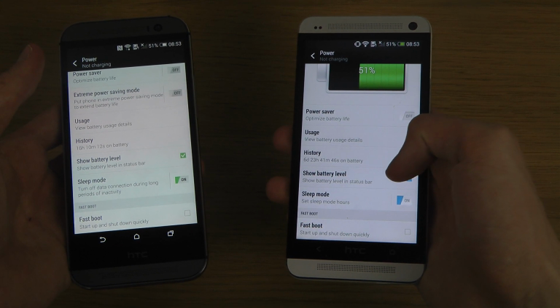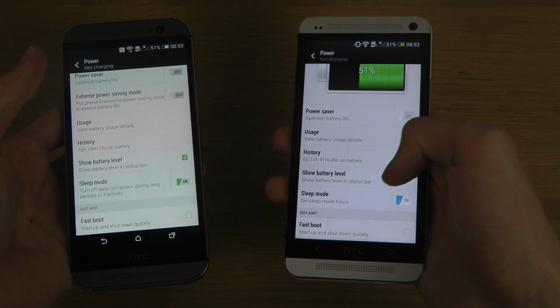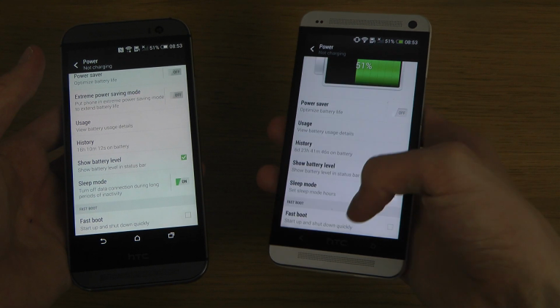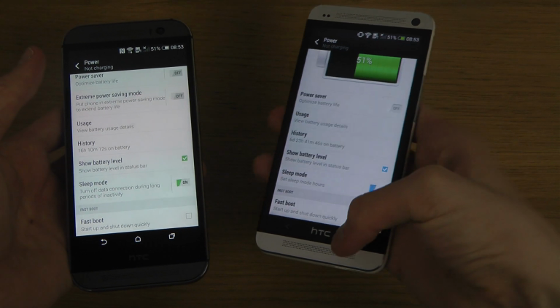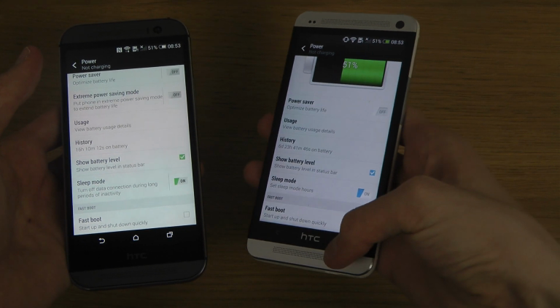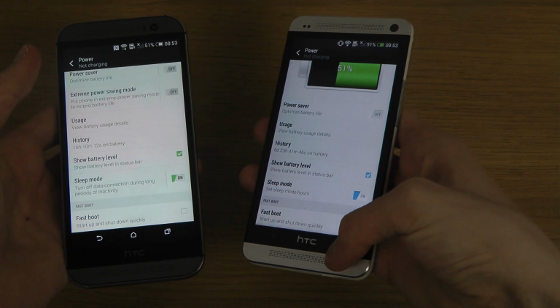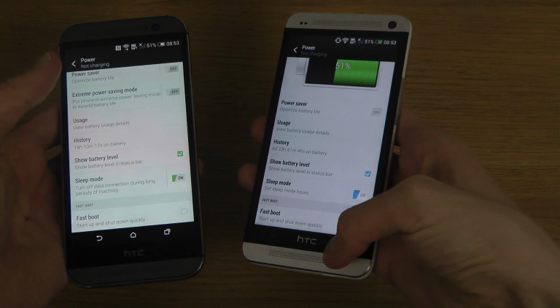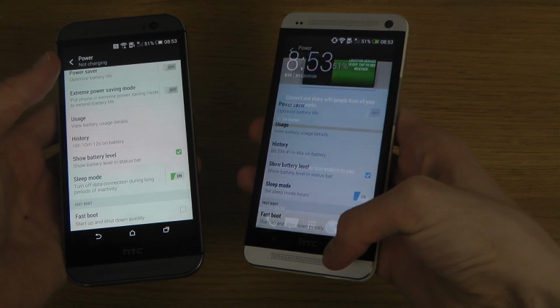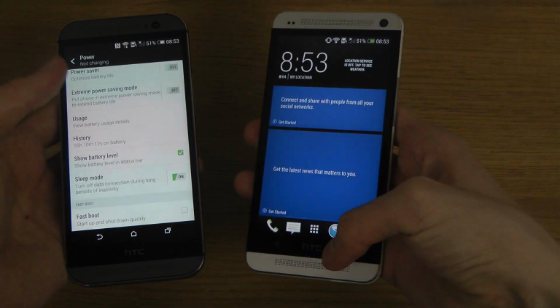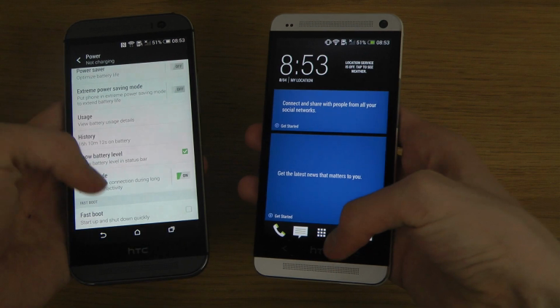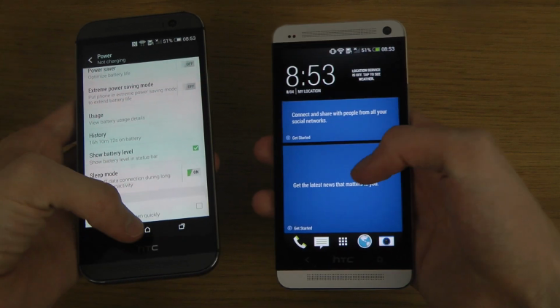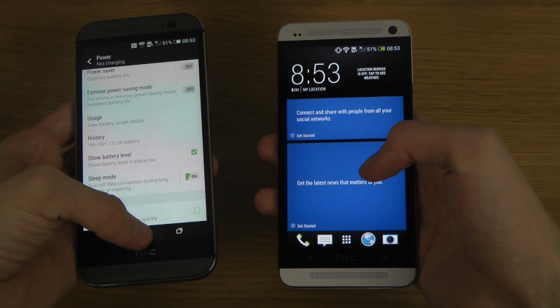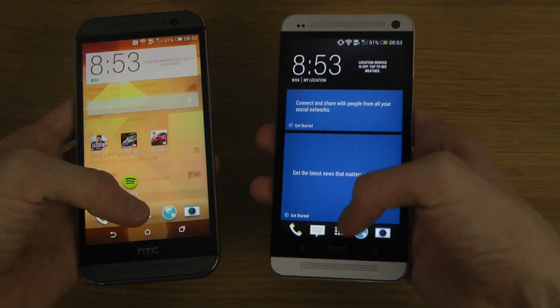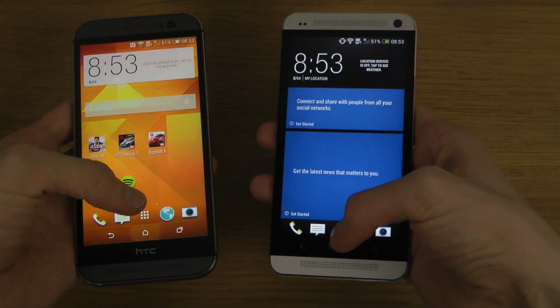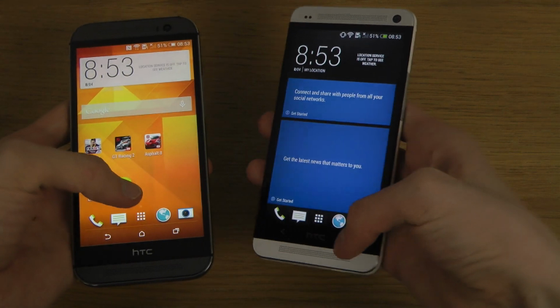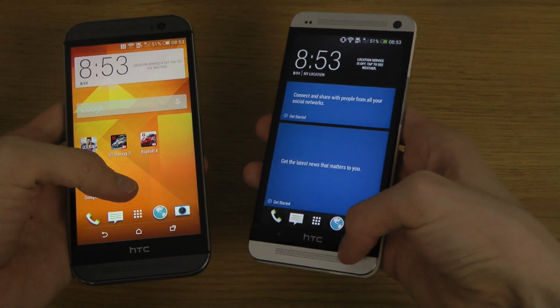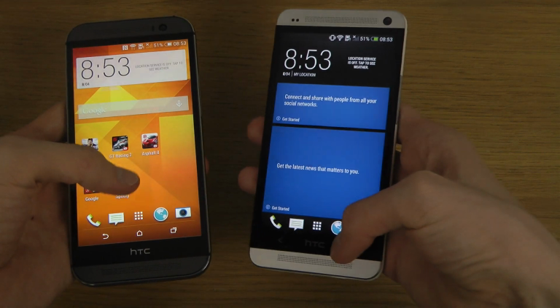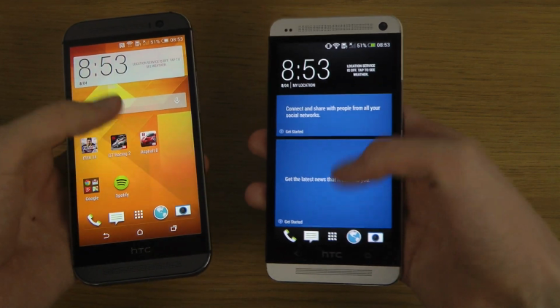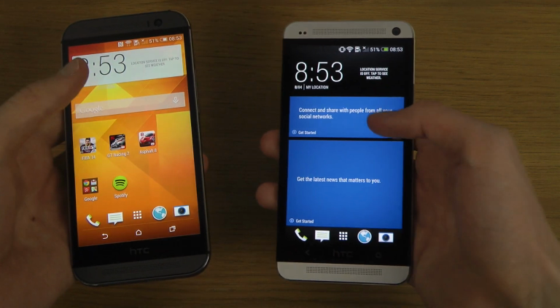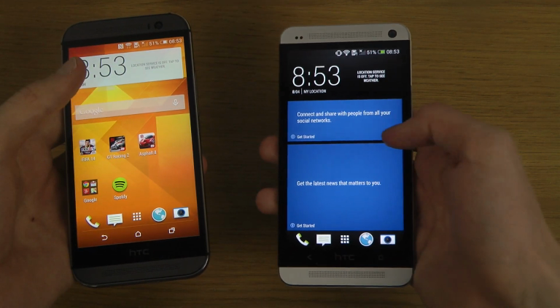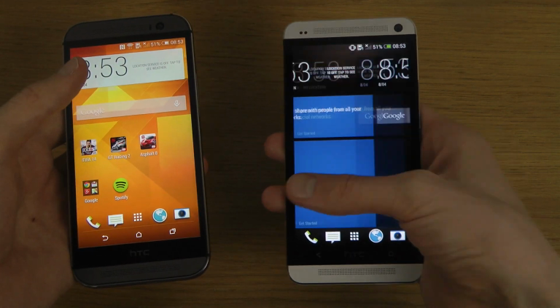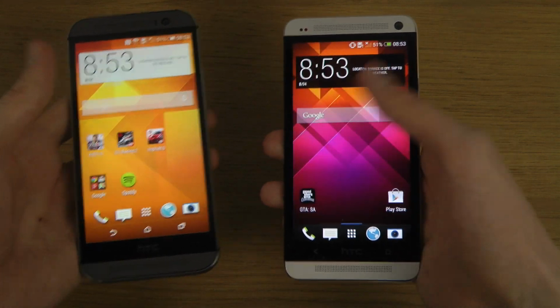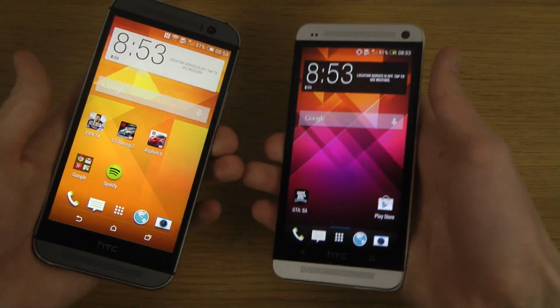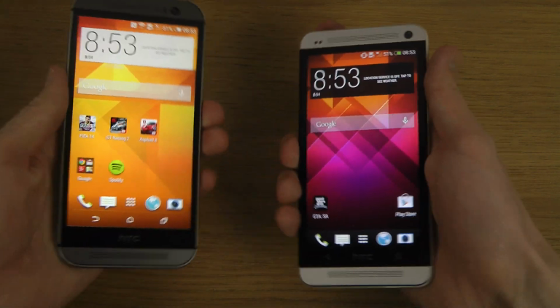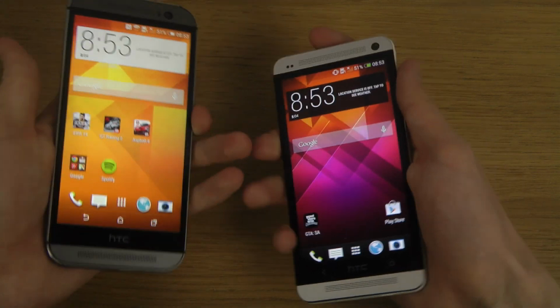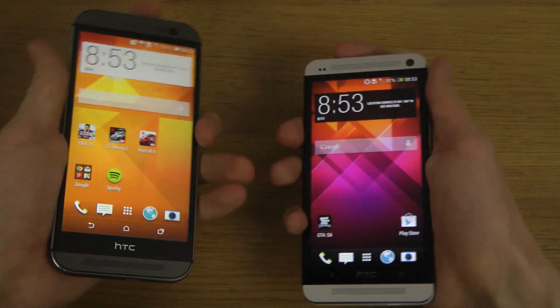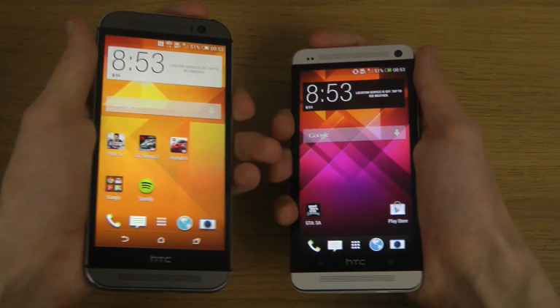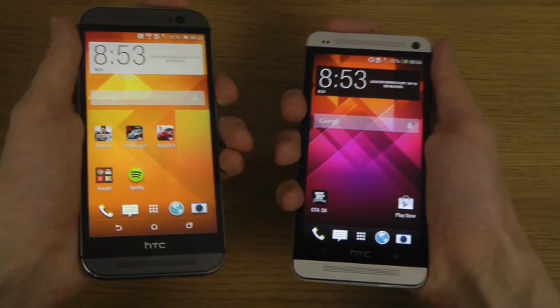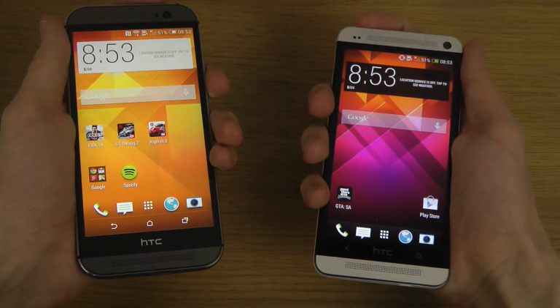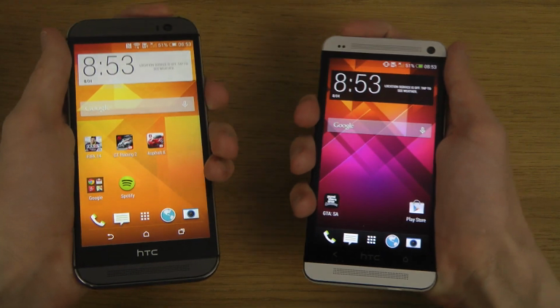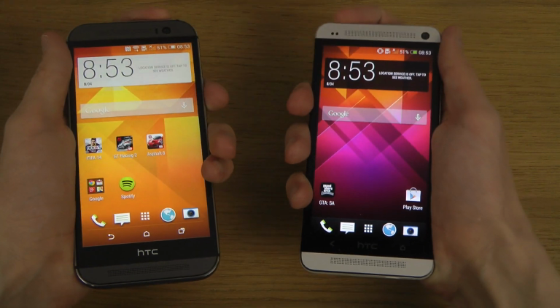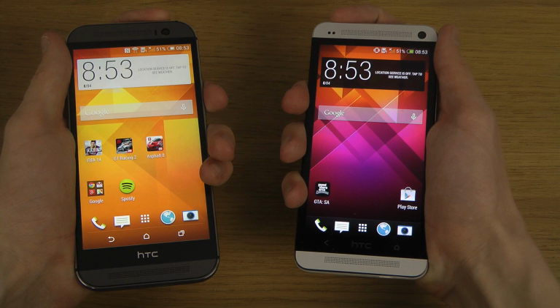Also, show battery level — that could be very nice to have. Both are on 51%, which is pretty nice. They're both set to that.